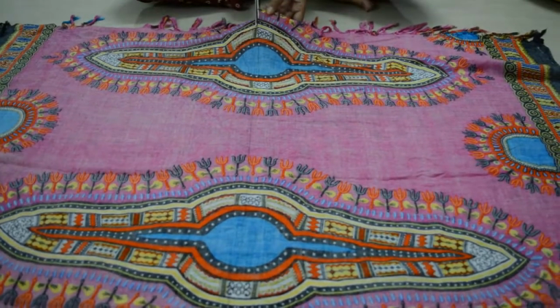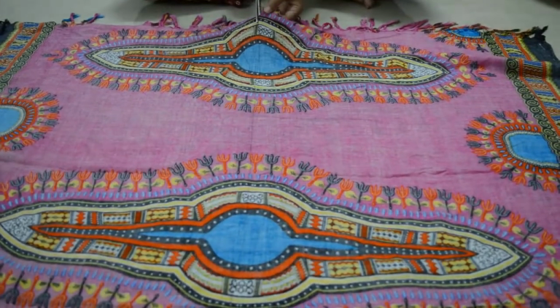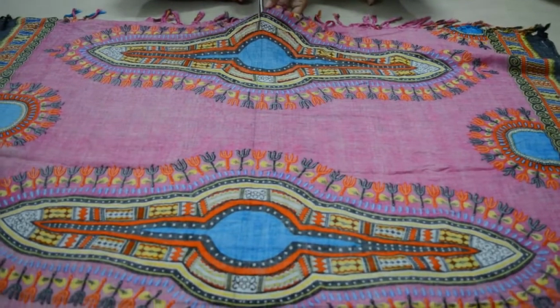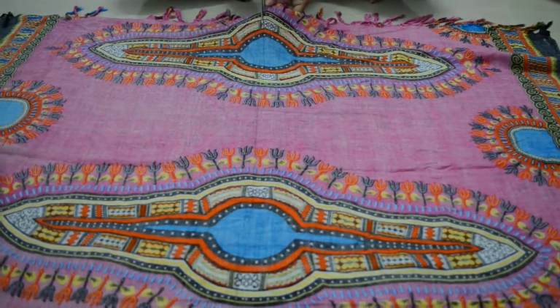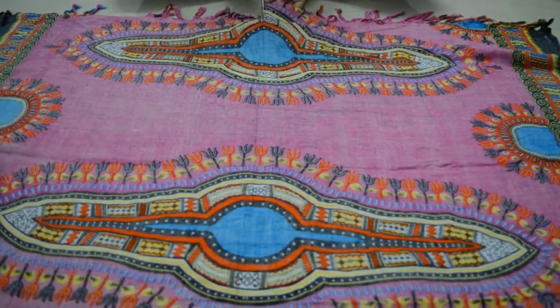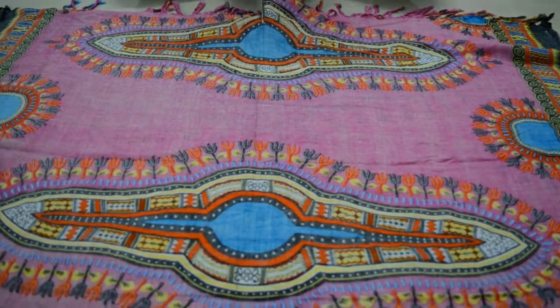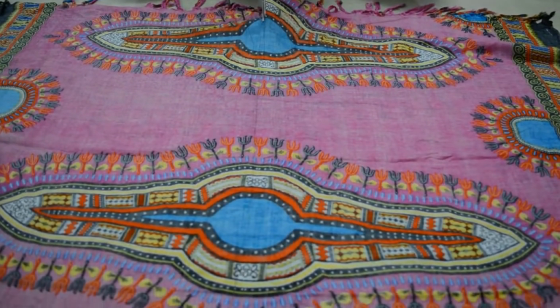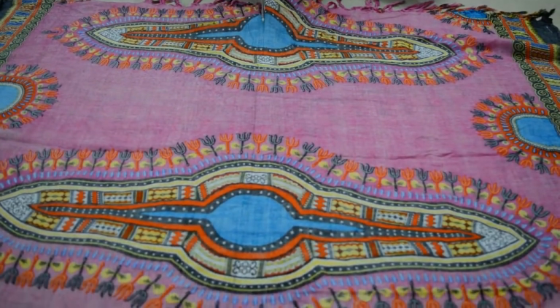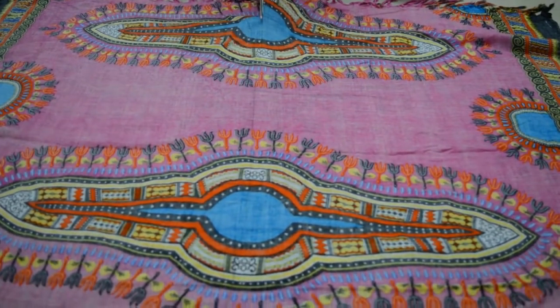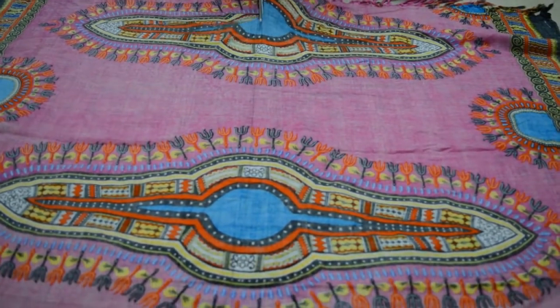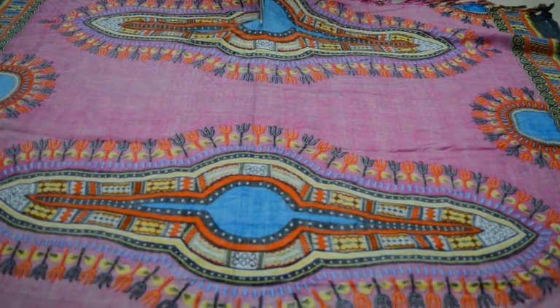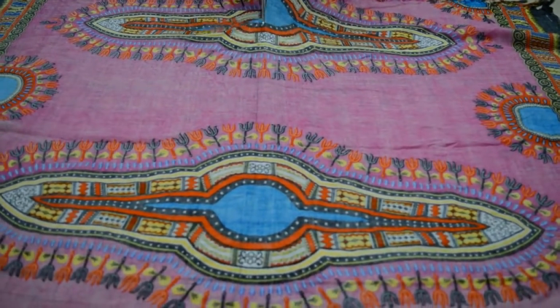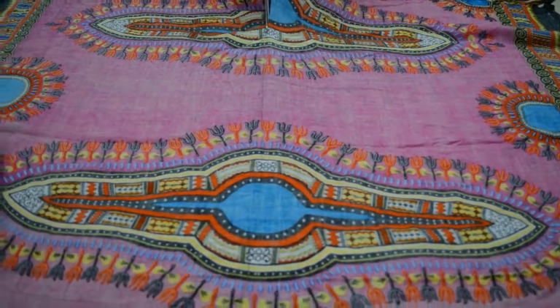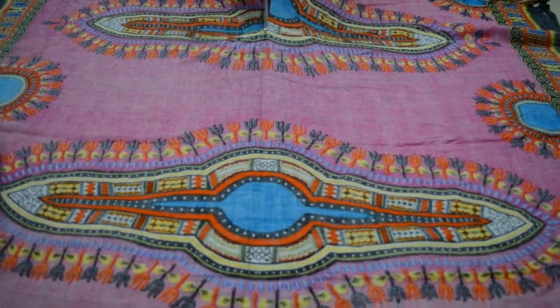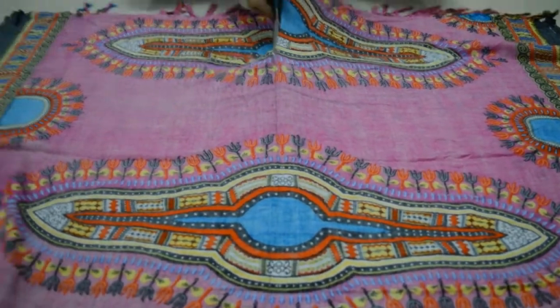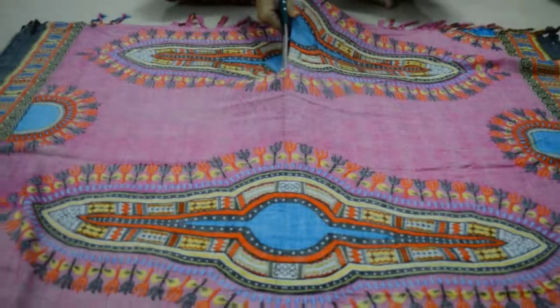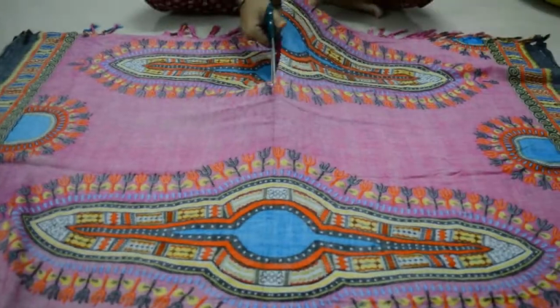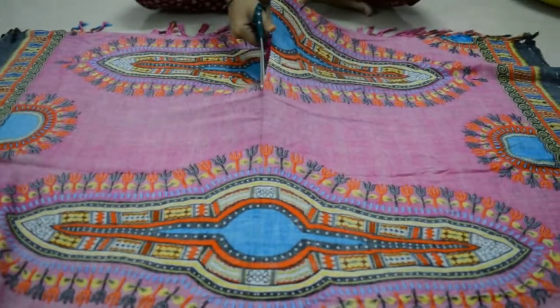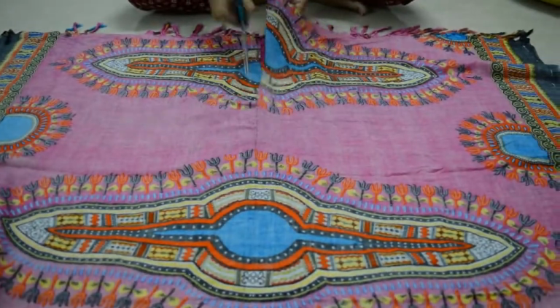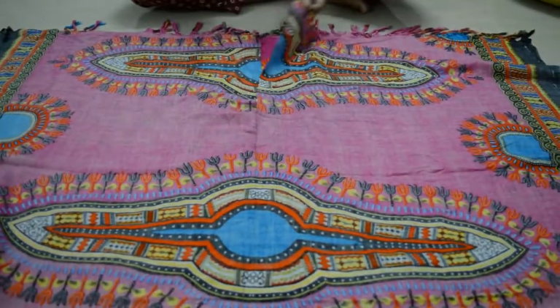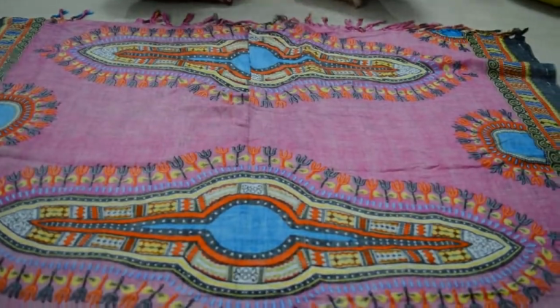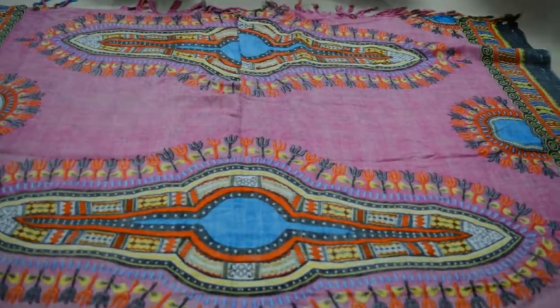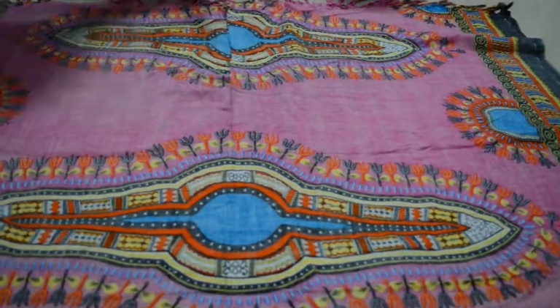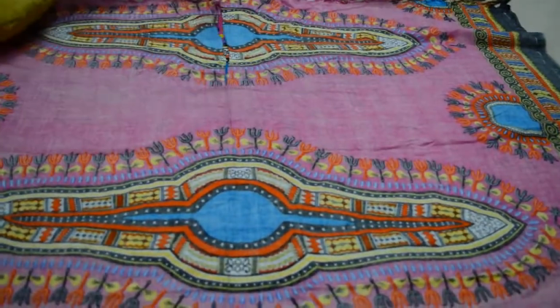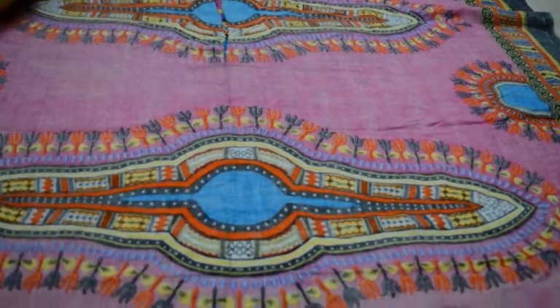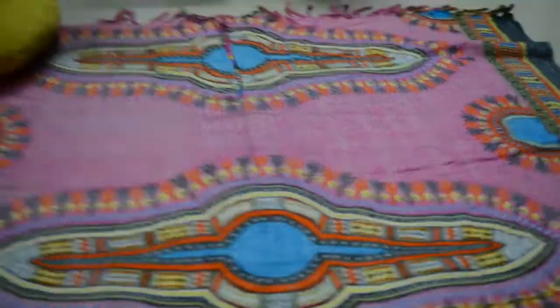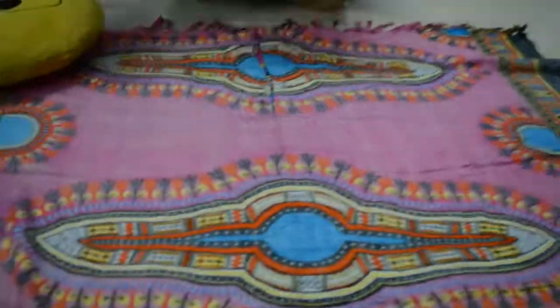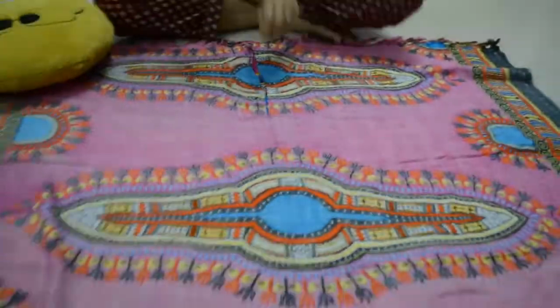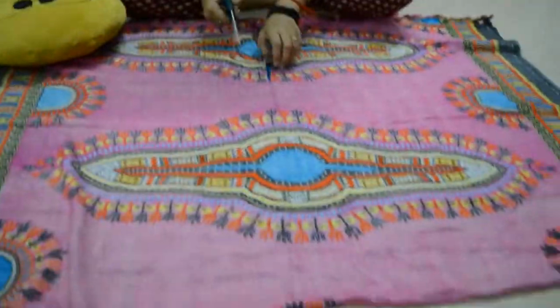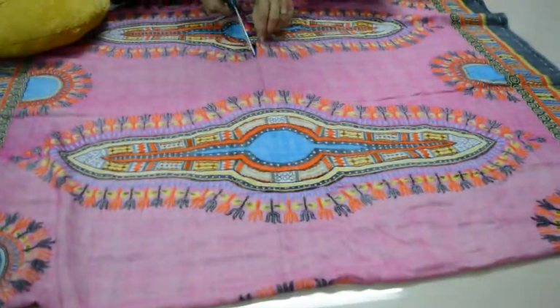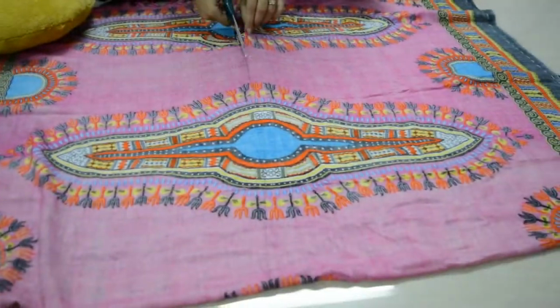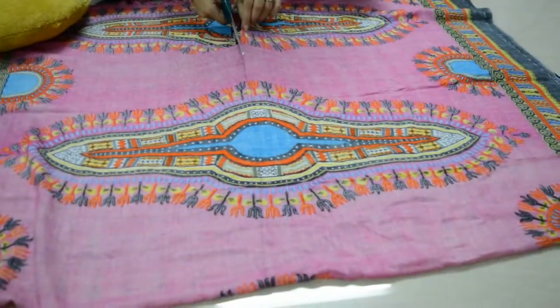Cut it from the center and be careful to cut only the top layer, as this is going to be the opening for your kimono.